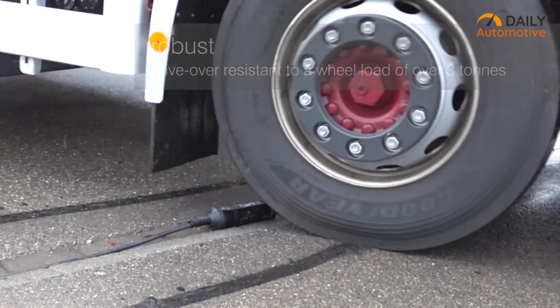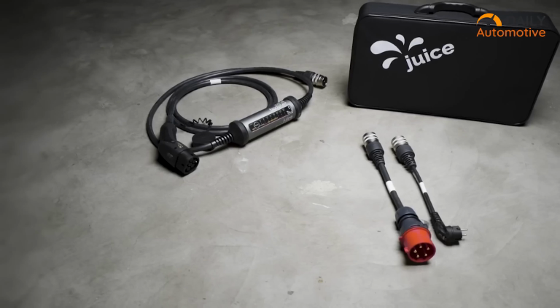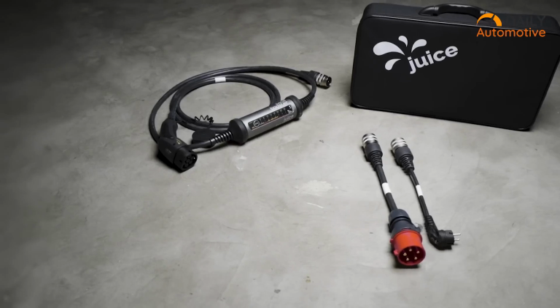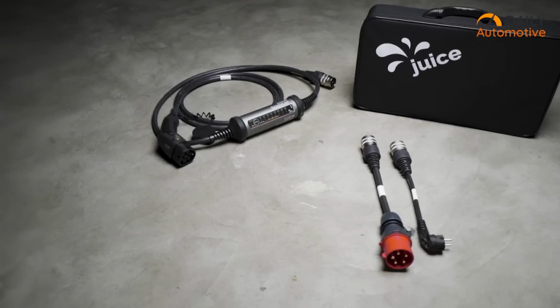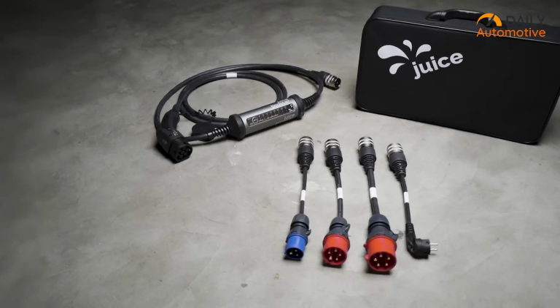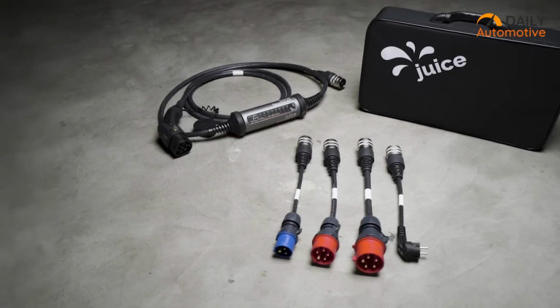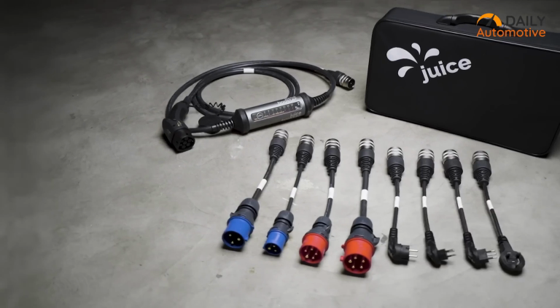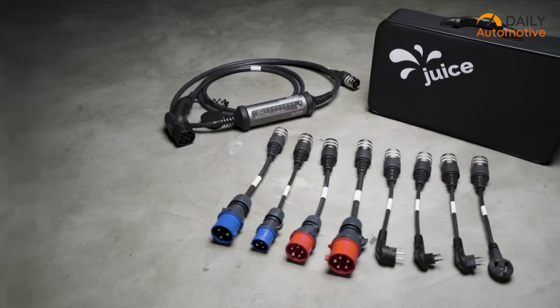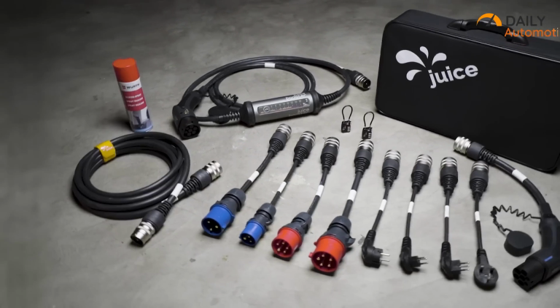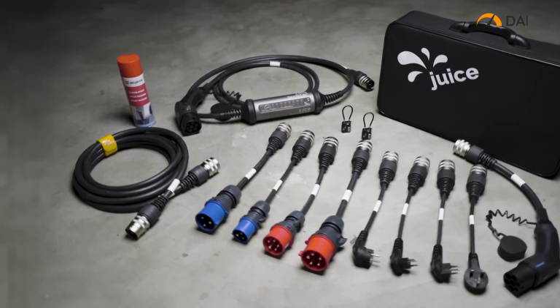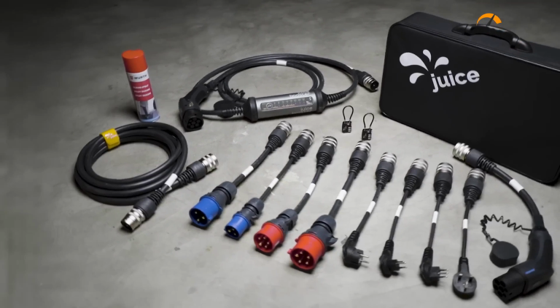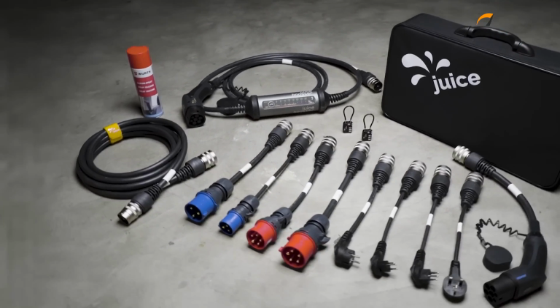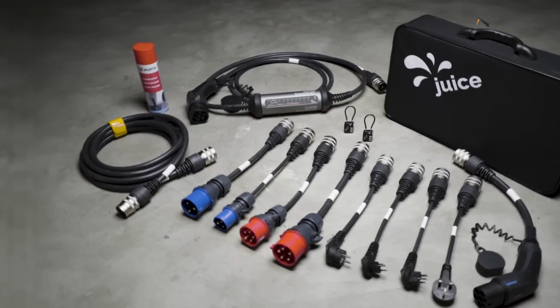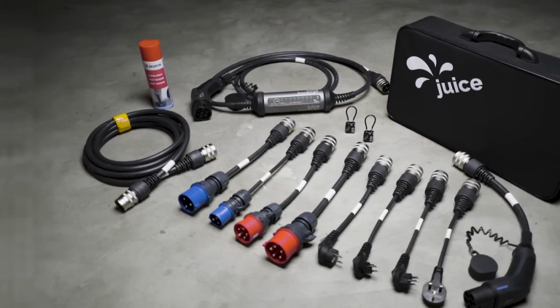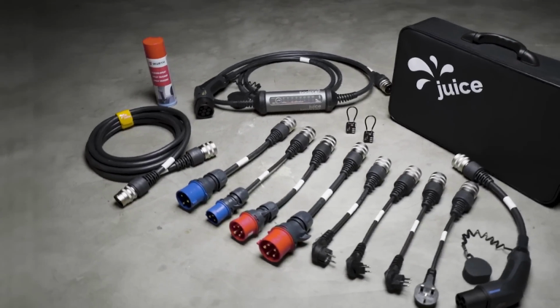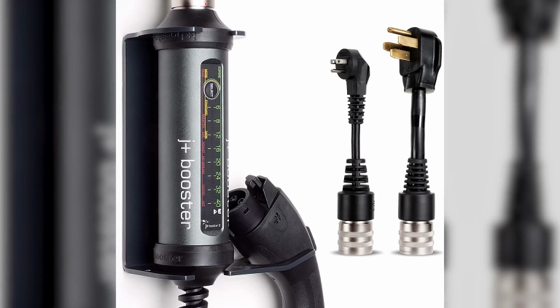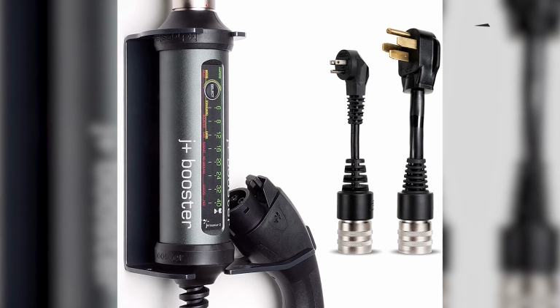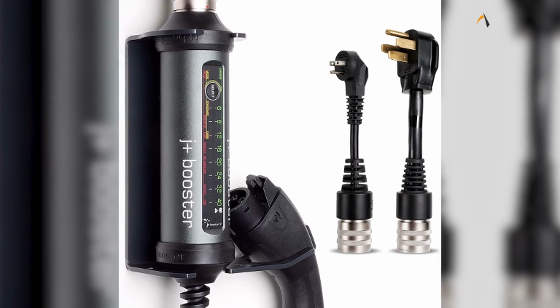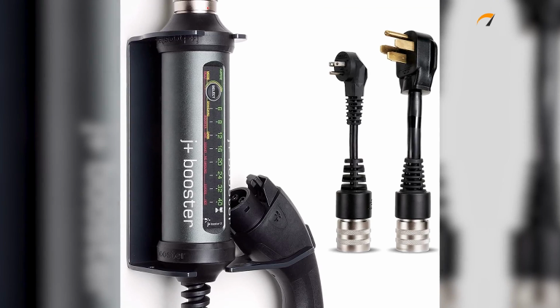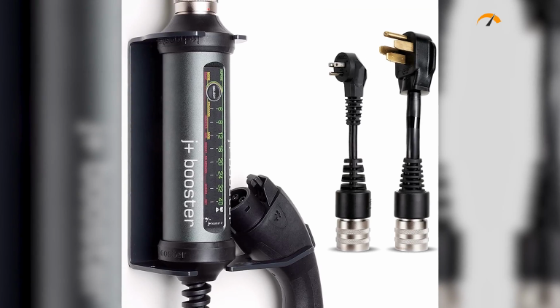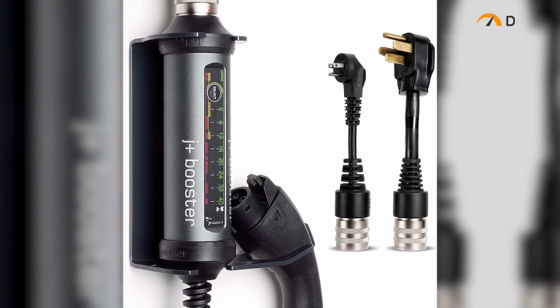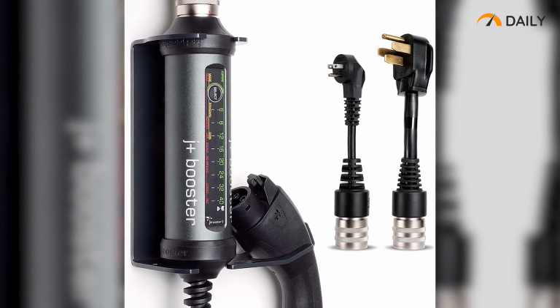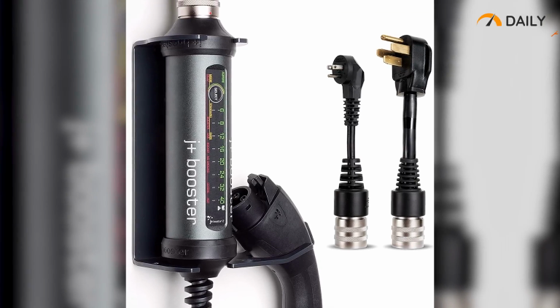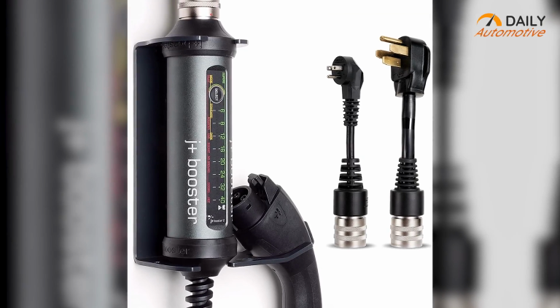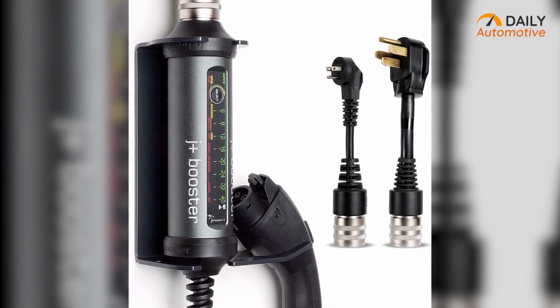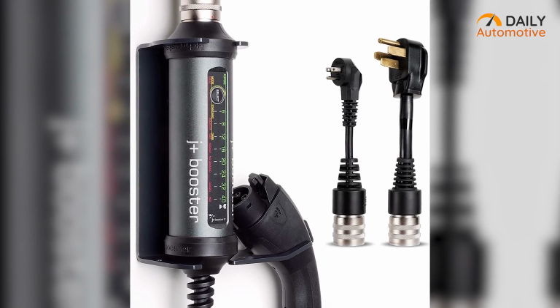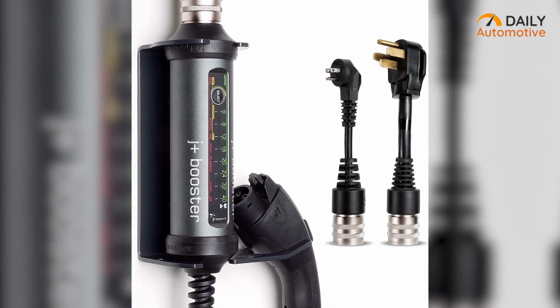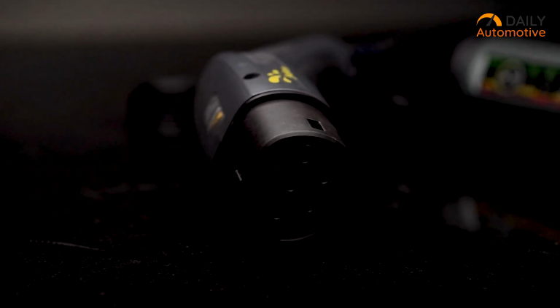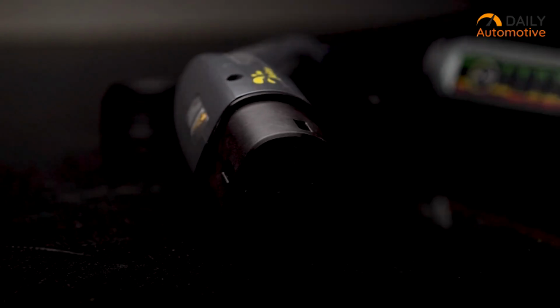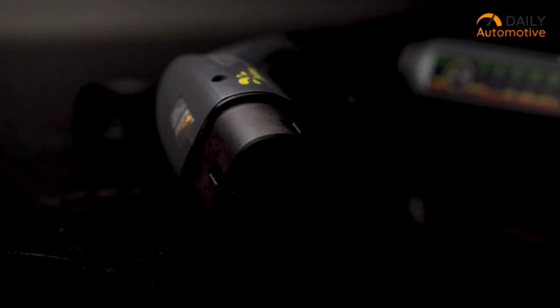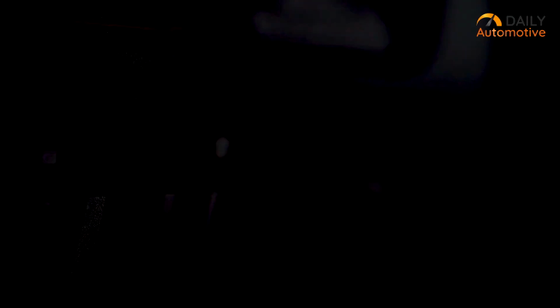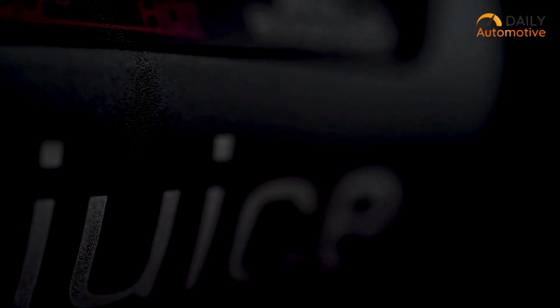As for its portability, it comes with a carrying case and wall mount option, which offer amazing safekeeping for this charger.